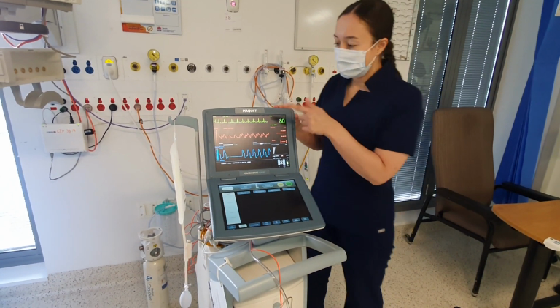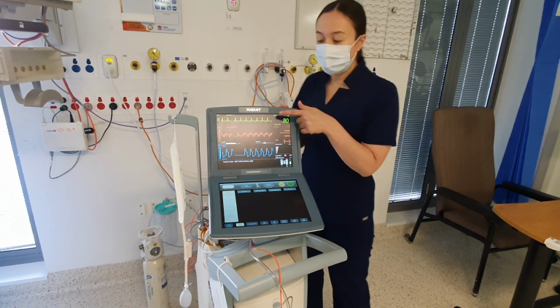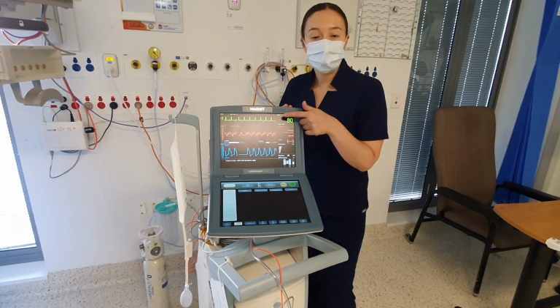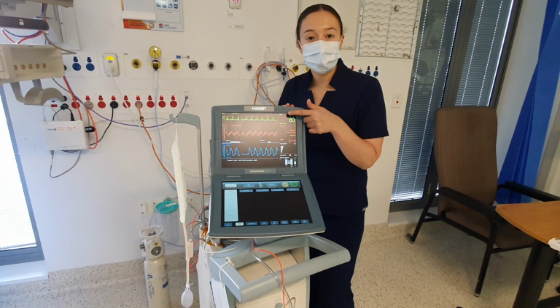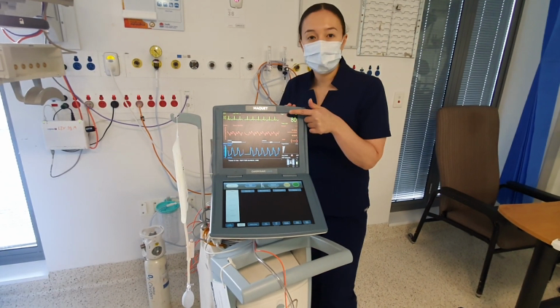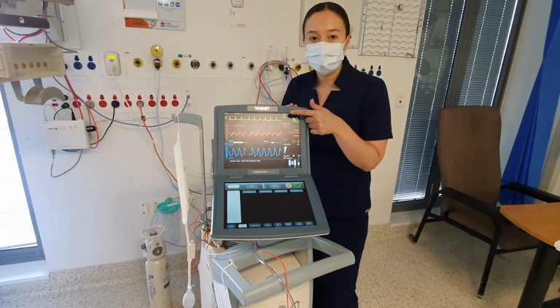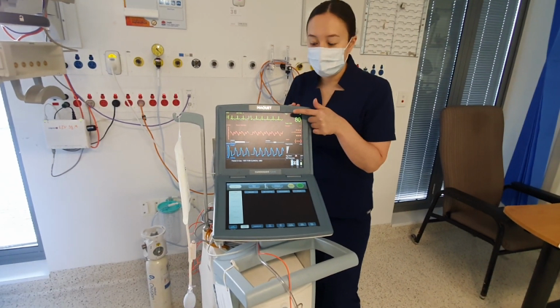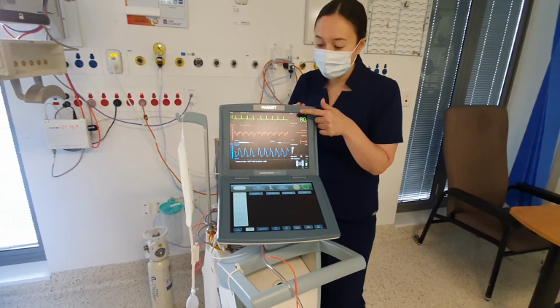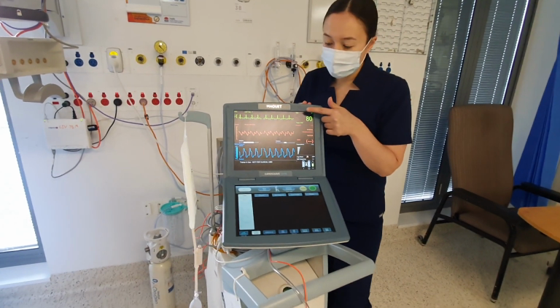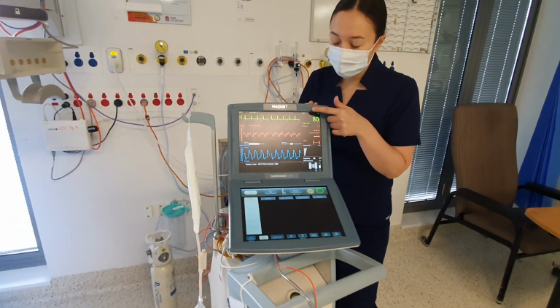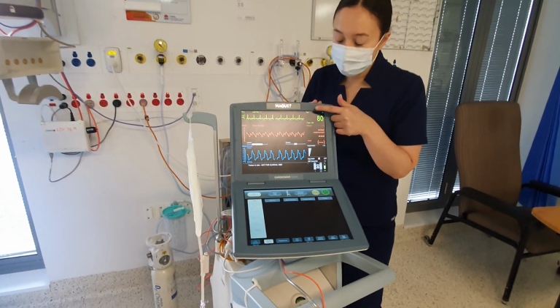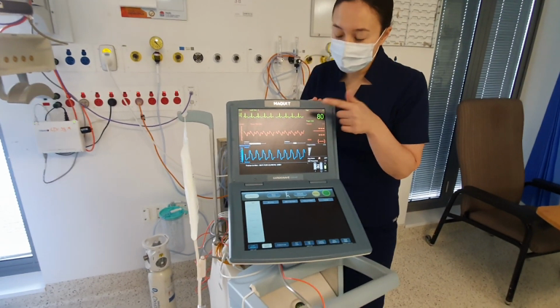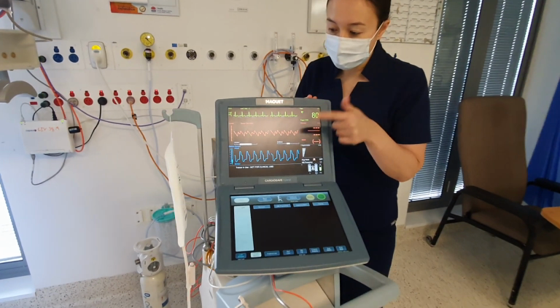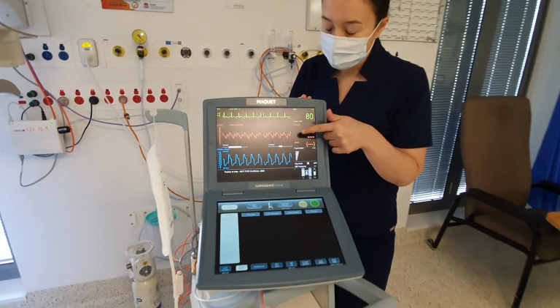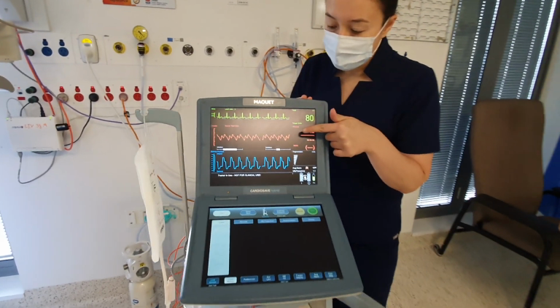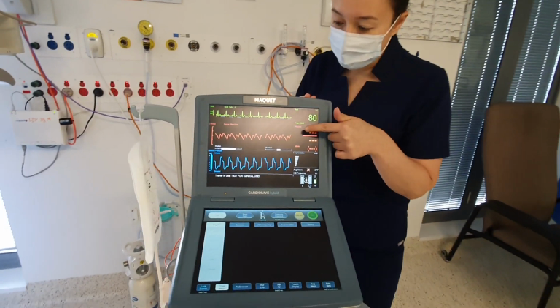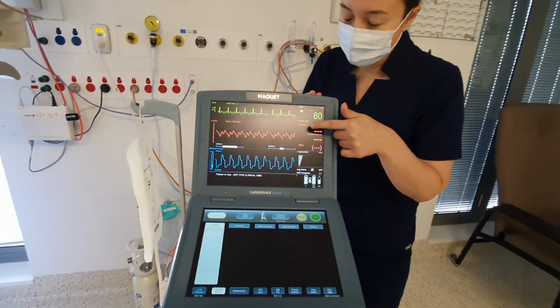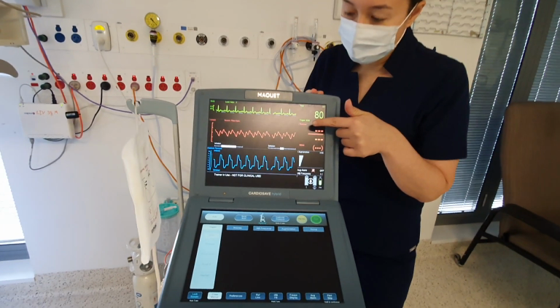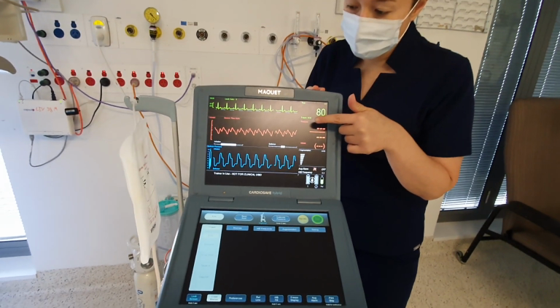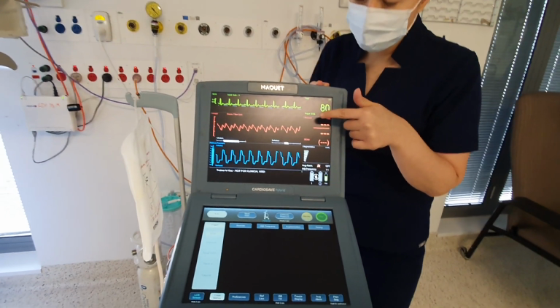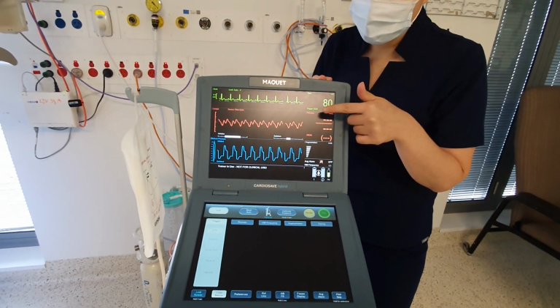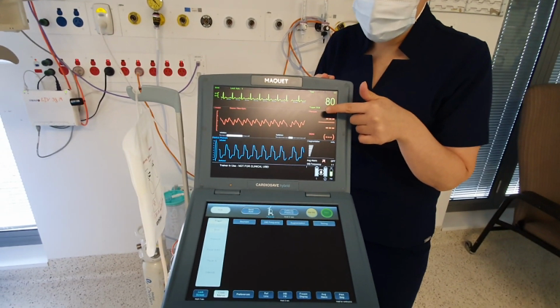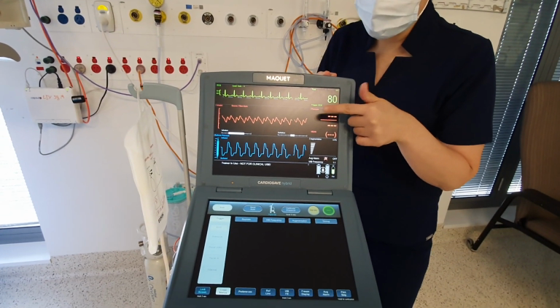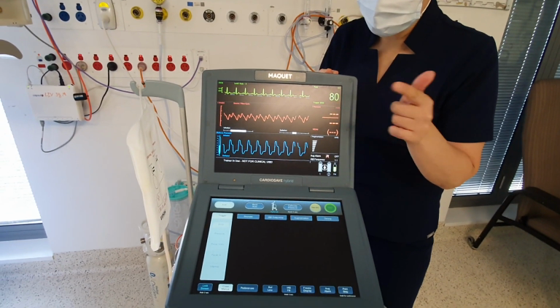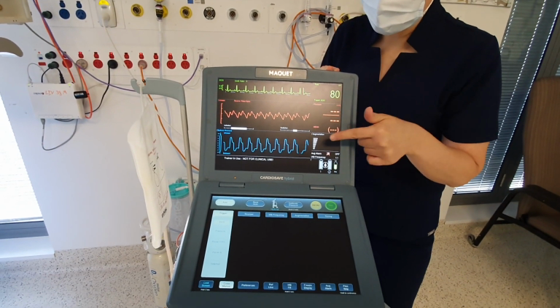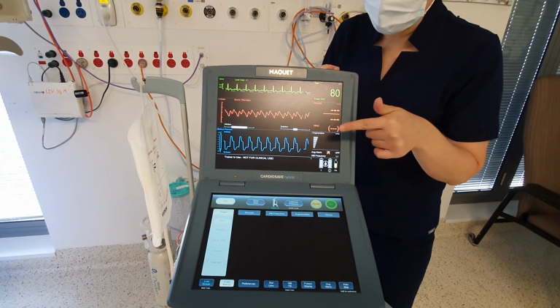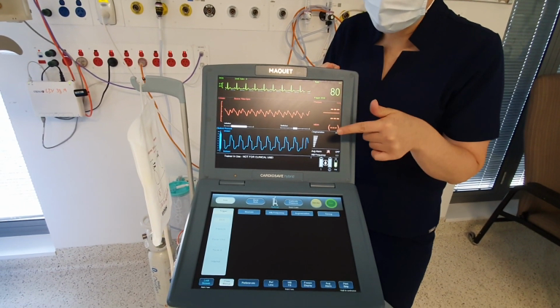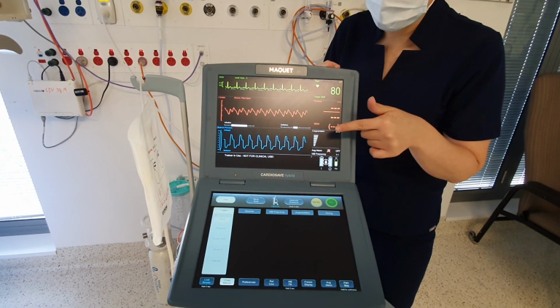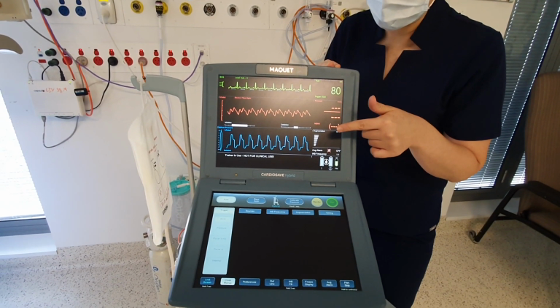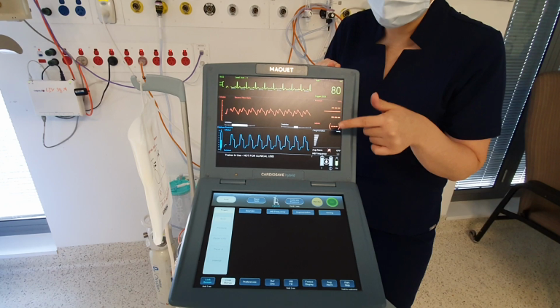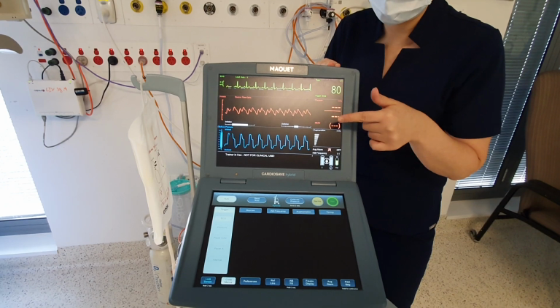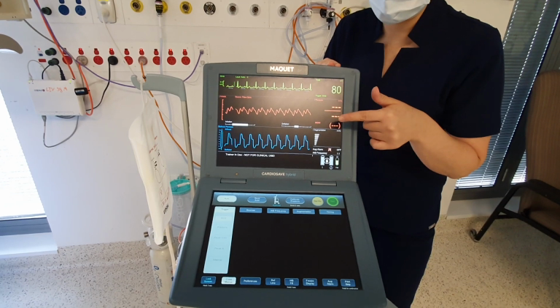On top here is your ECG waveform, this is your arterial pressure waveform, and this is your helium waveform.